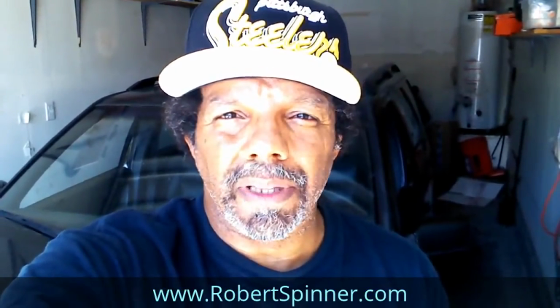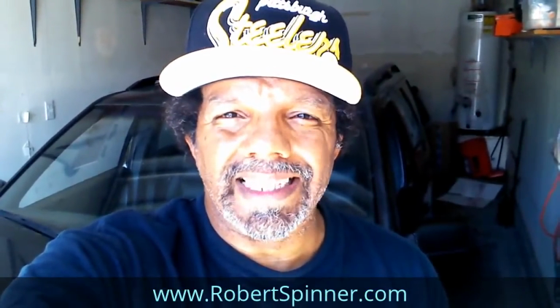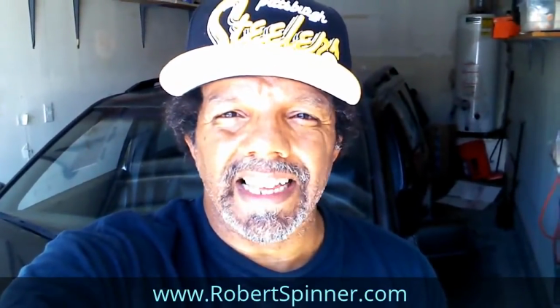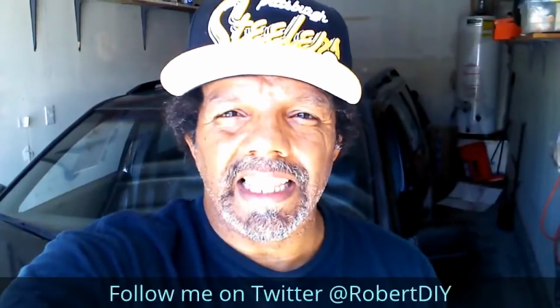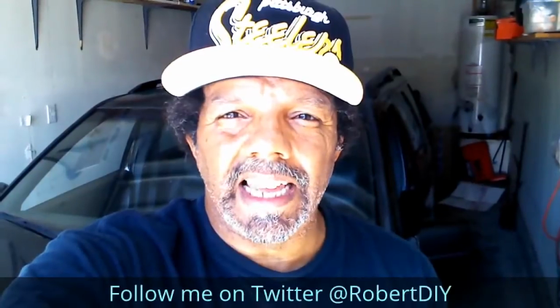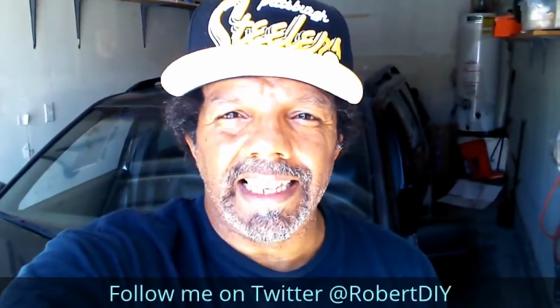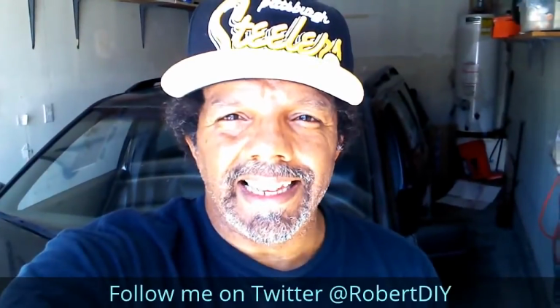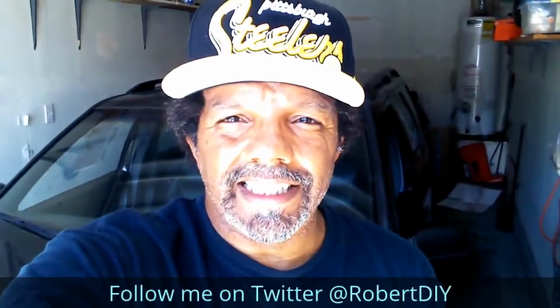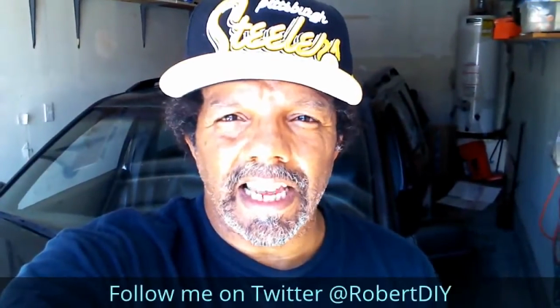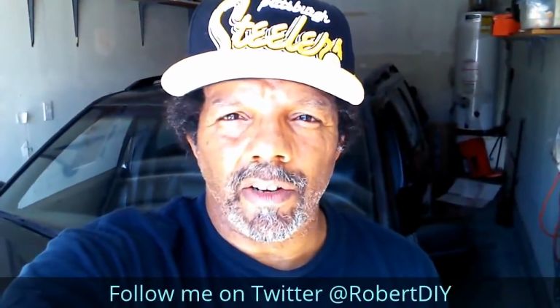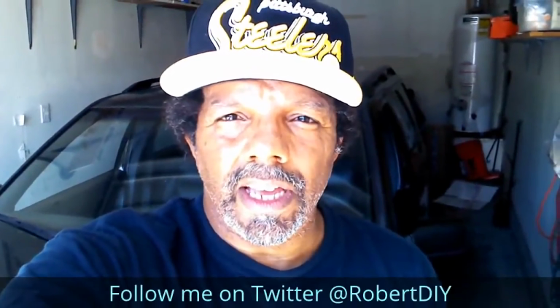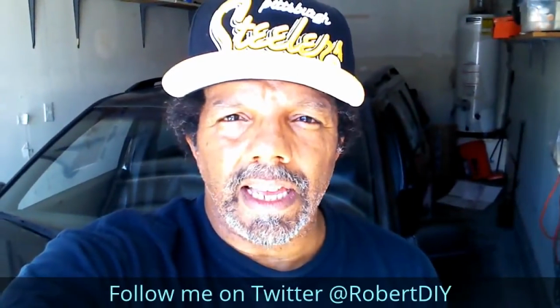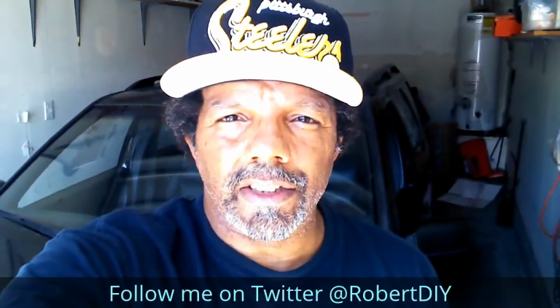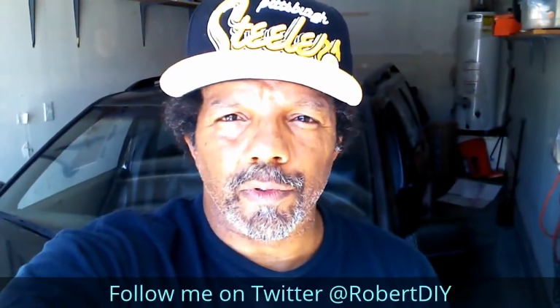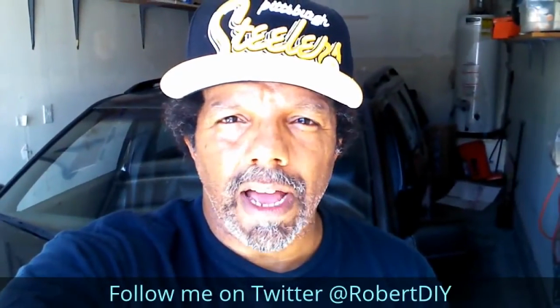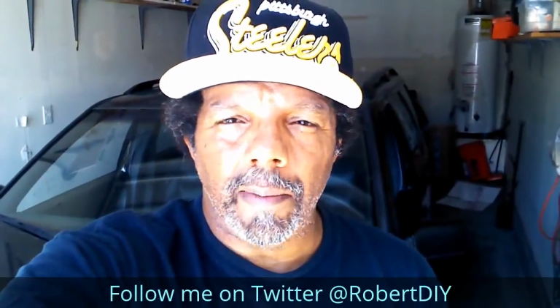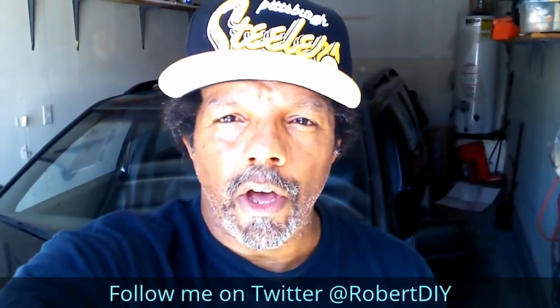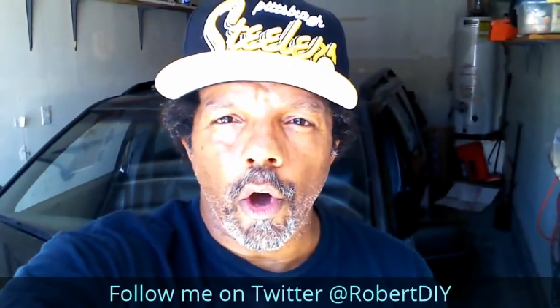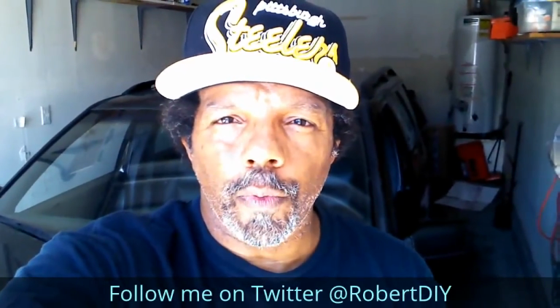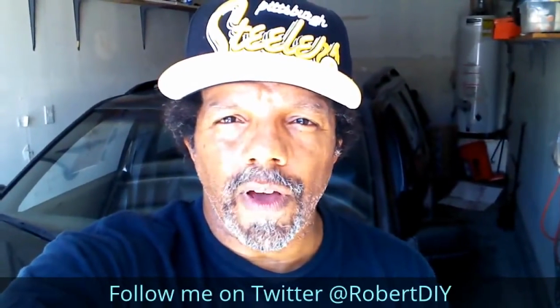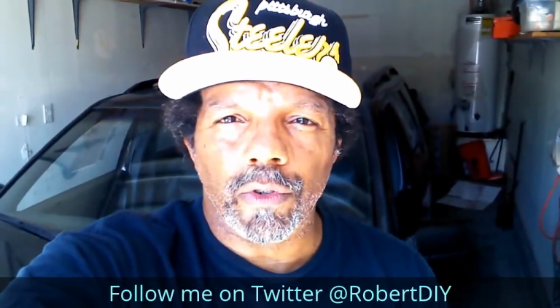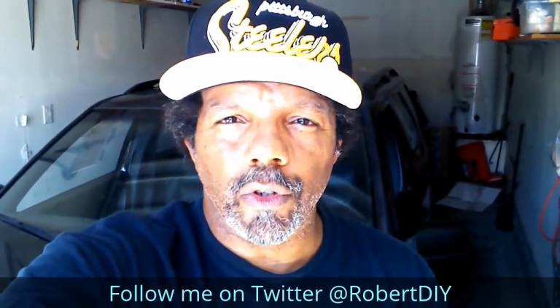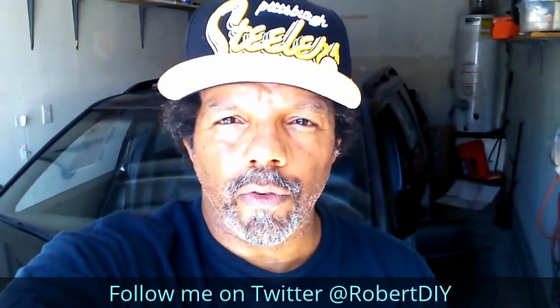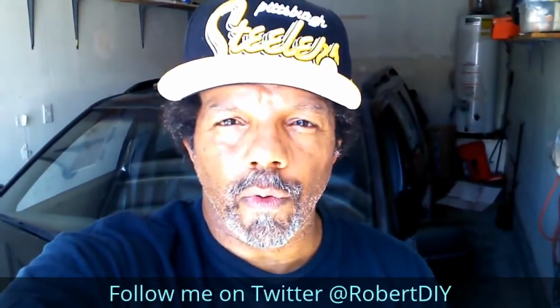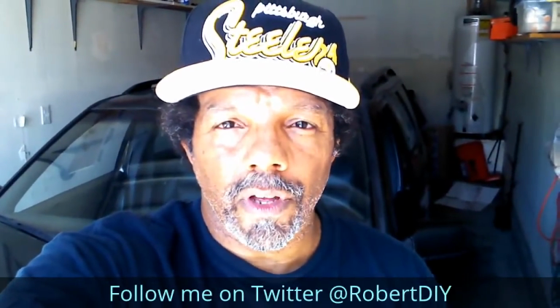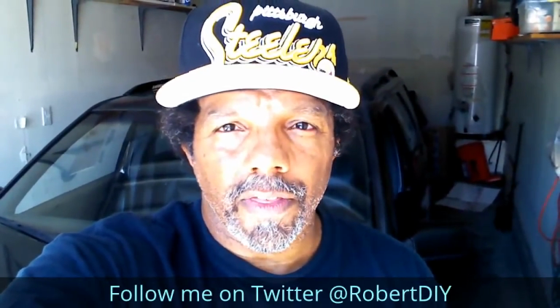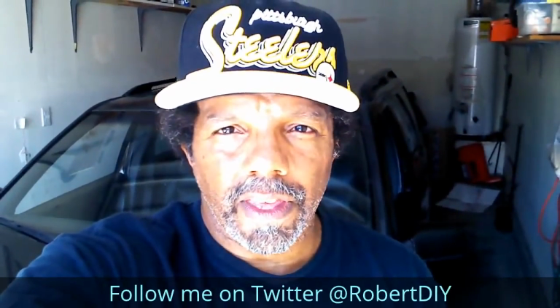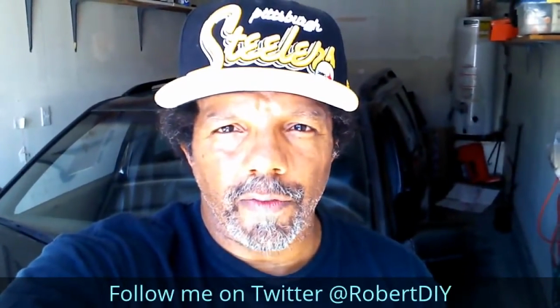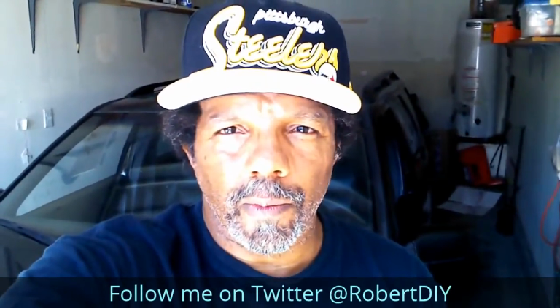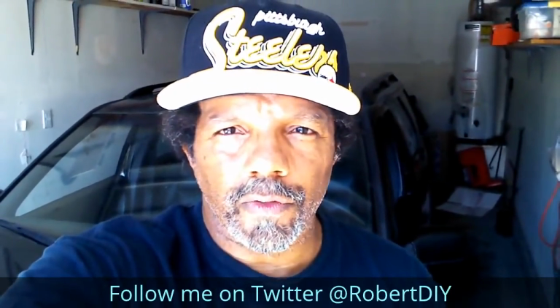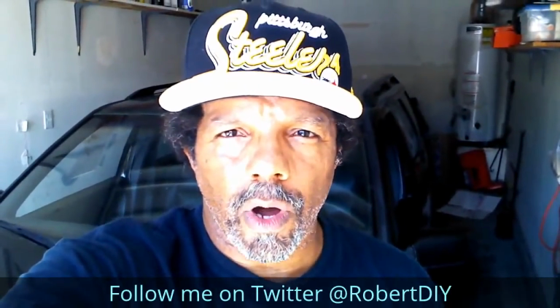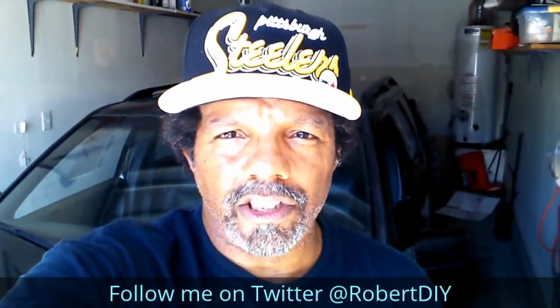Please like, share, and subscribe. I hope you found what you're looking for. Thank you very much for watching.